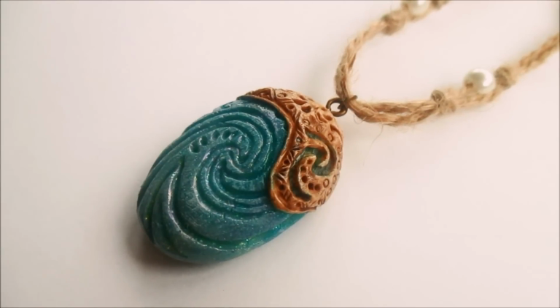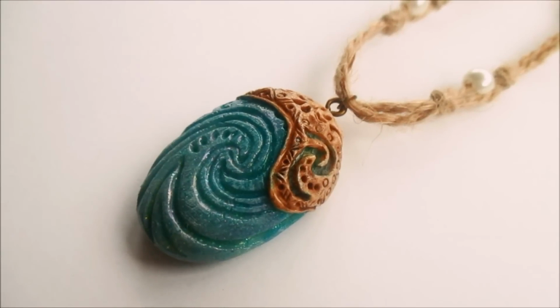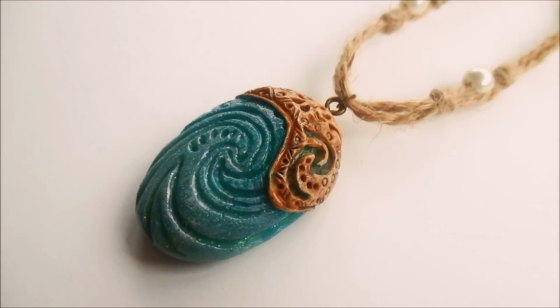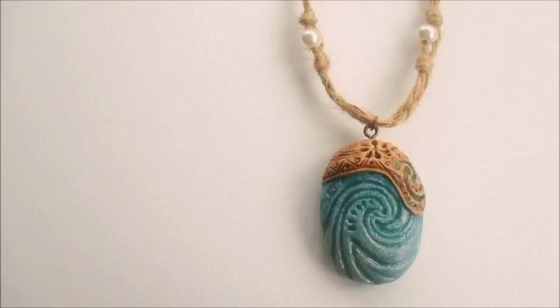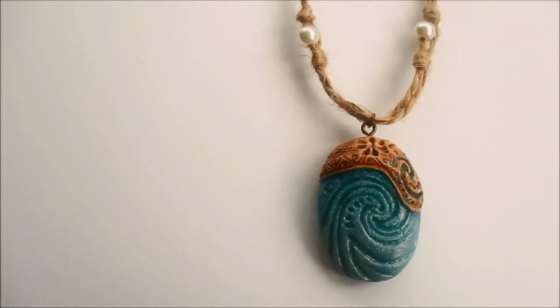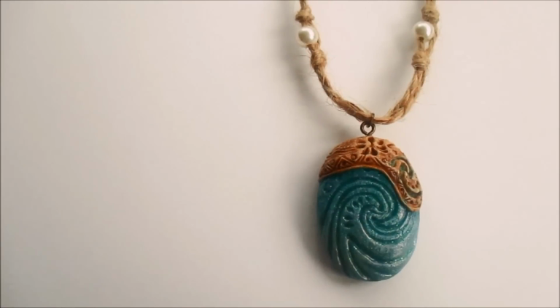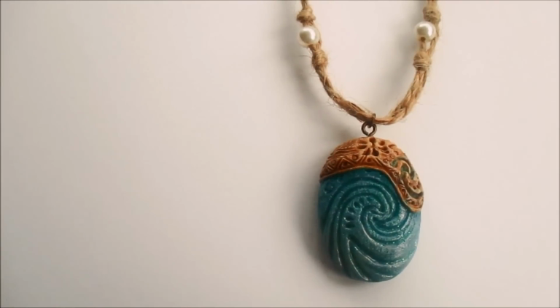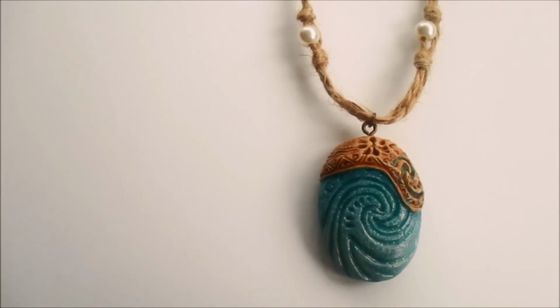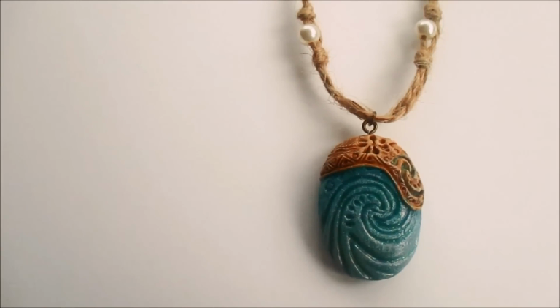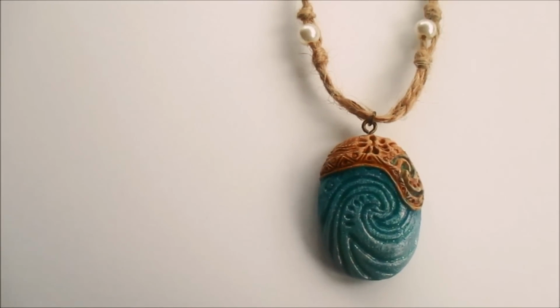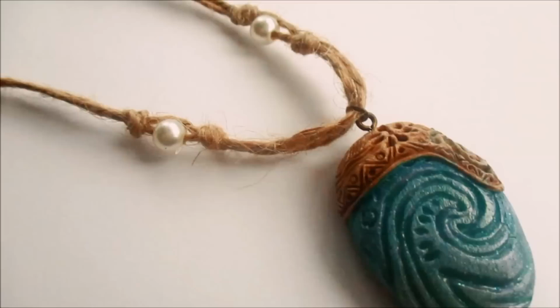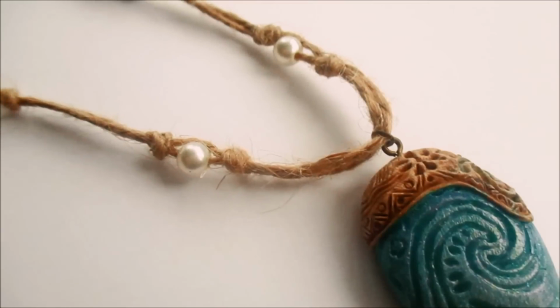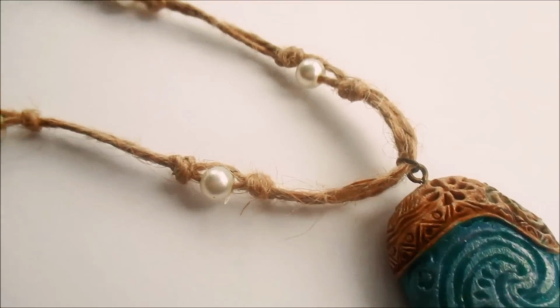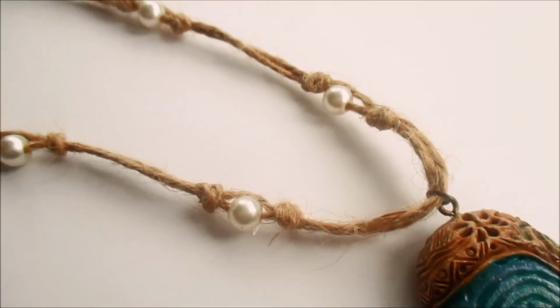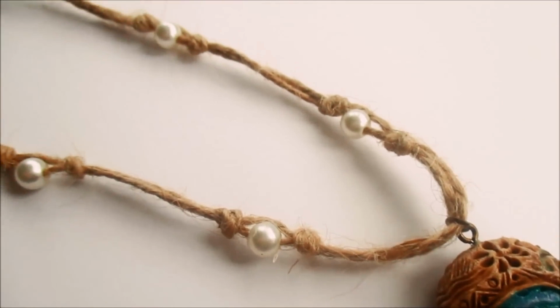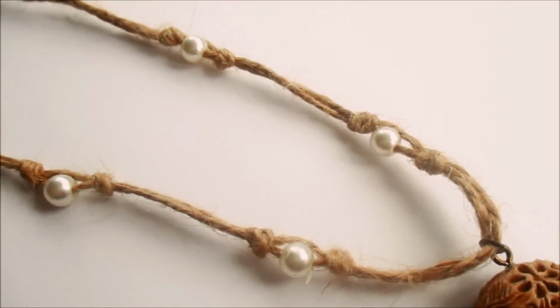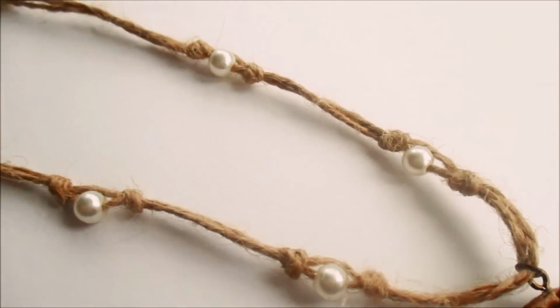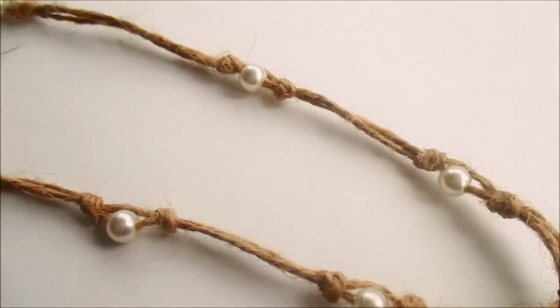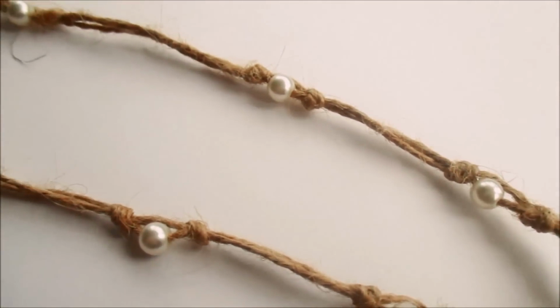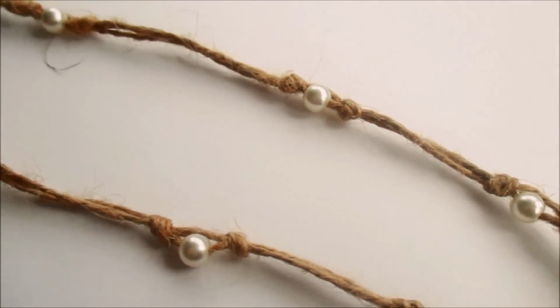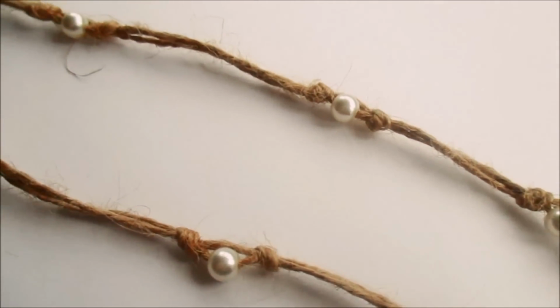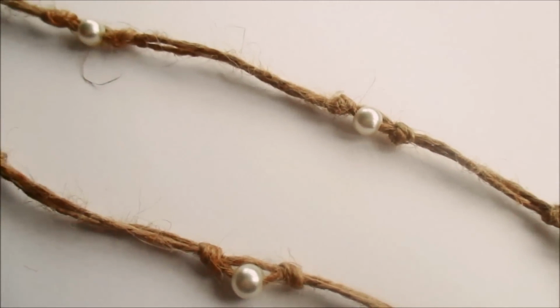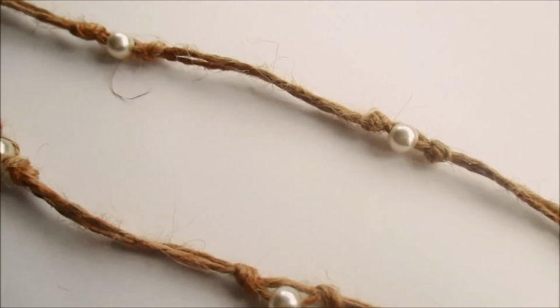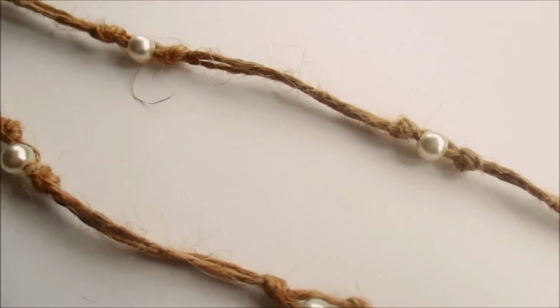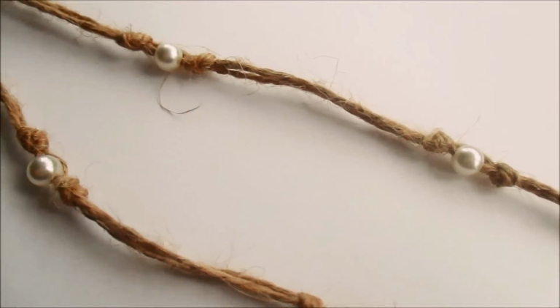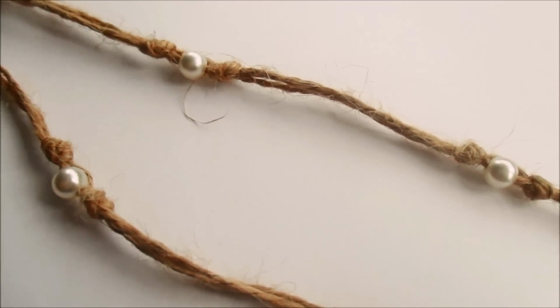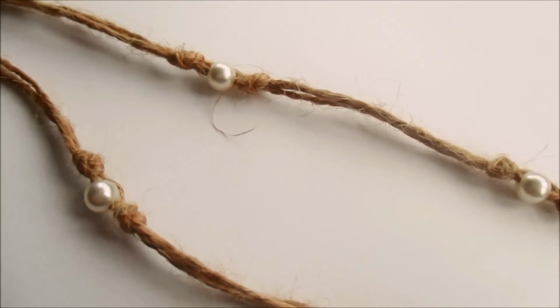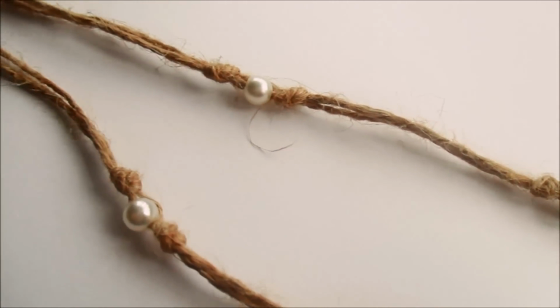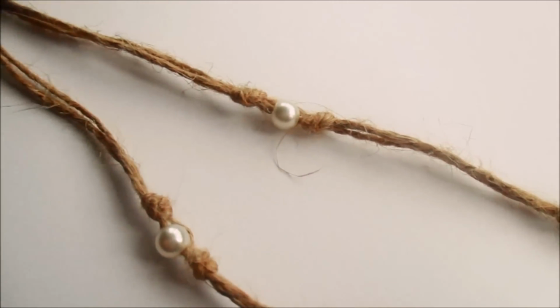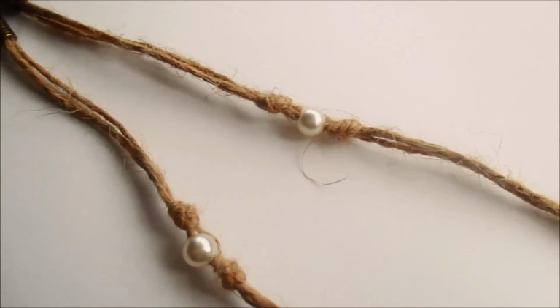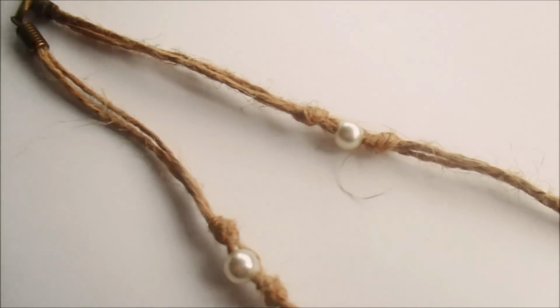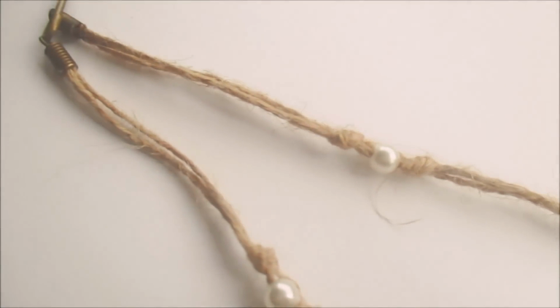Hi everyone, it's Mayve, welcome back to my channel. Inspired by Disney's Moana, today we'll be making the Heart of Te Fiti necklace.